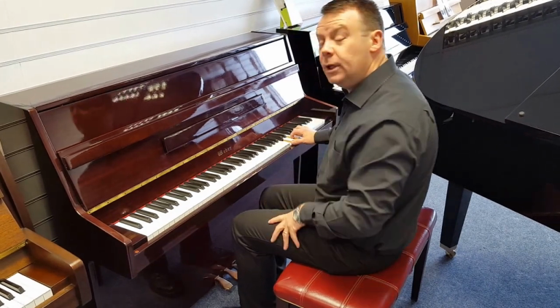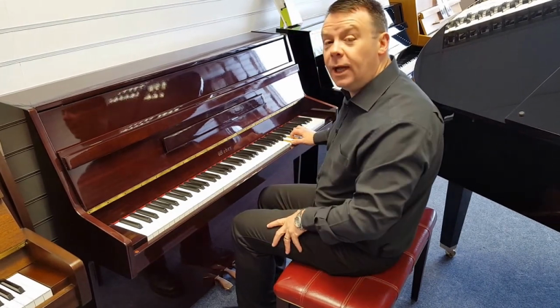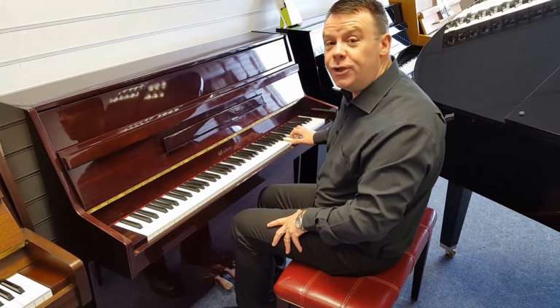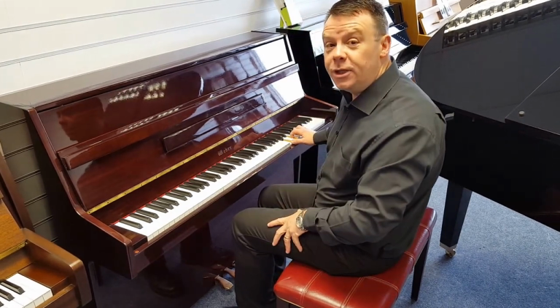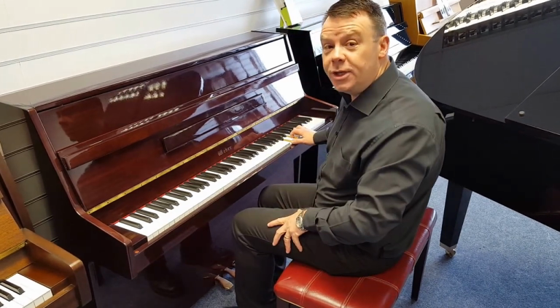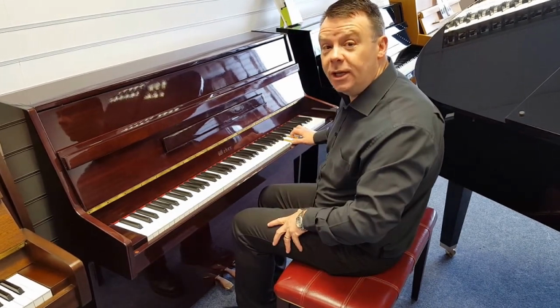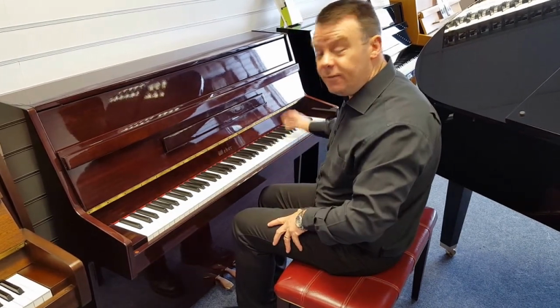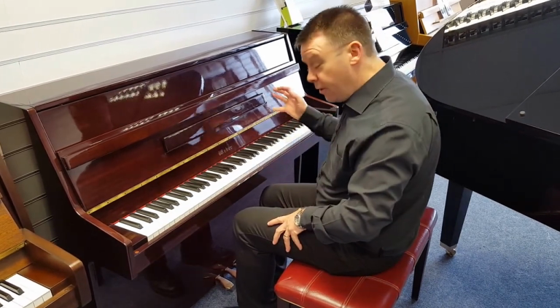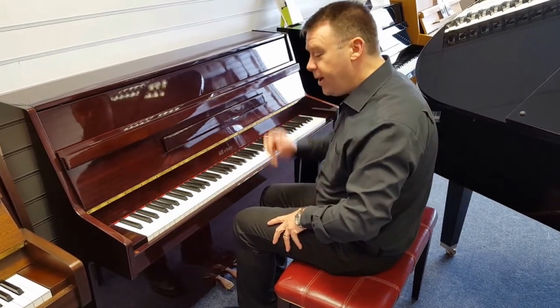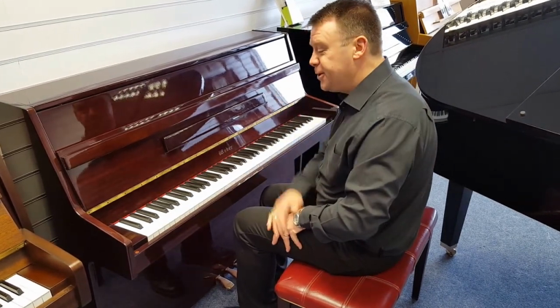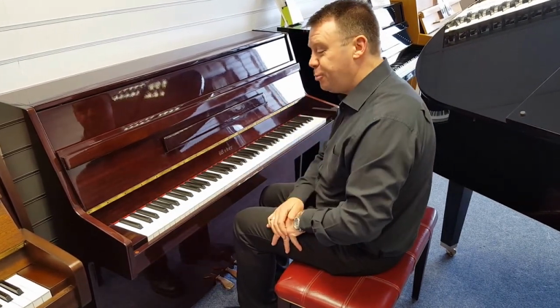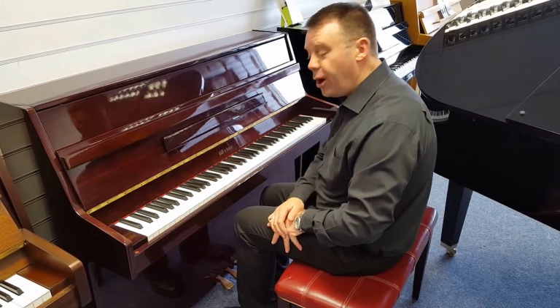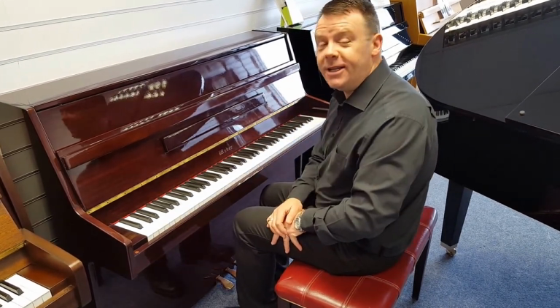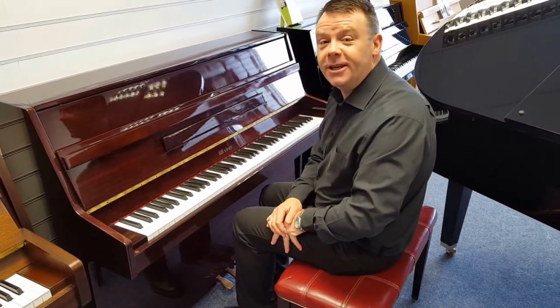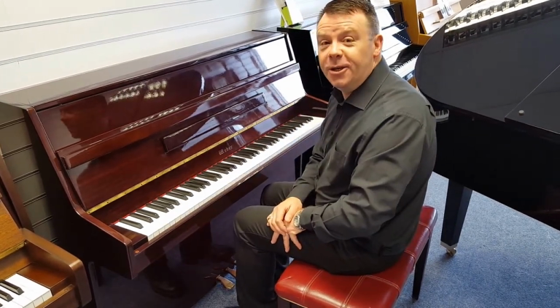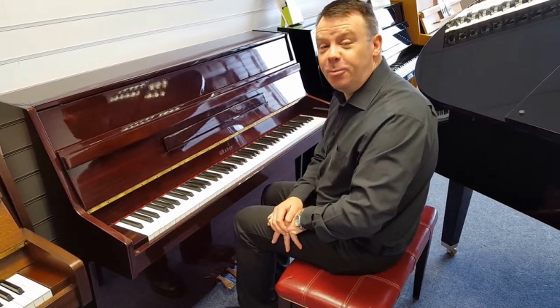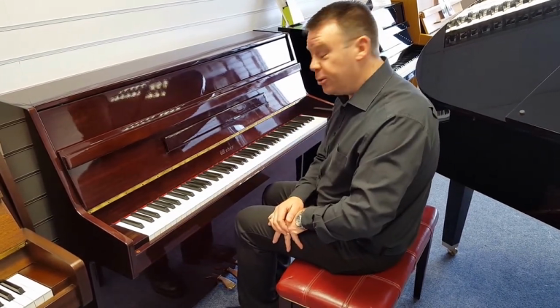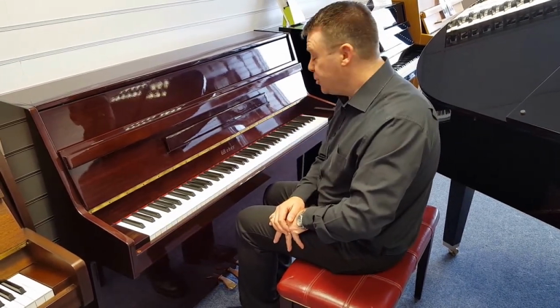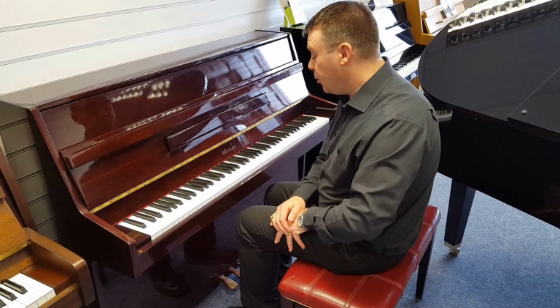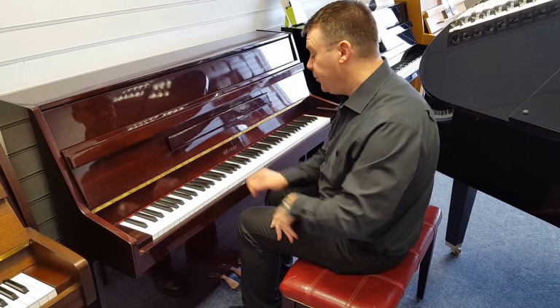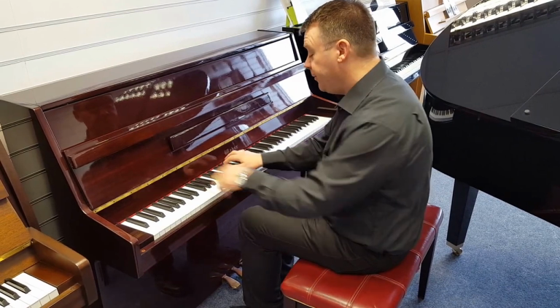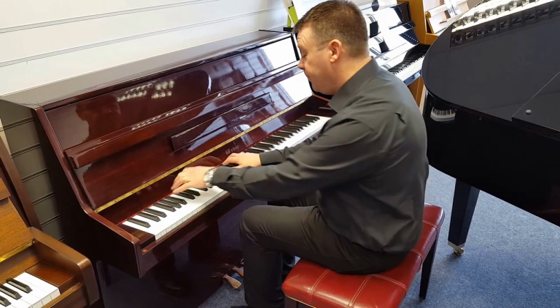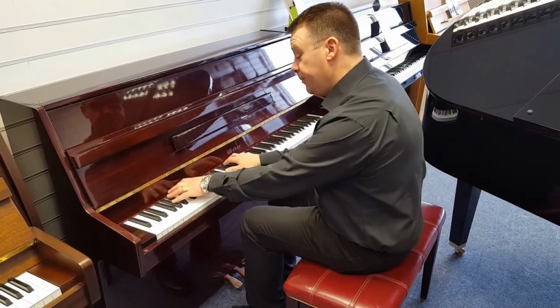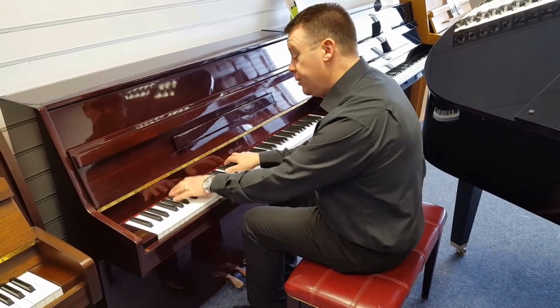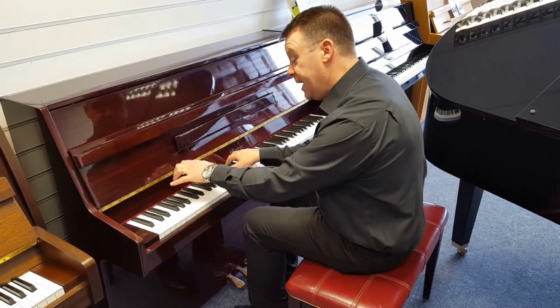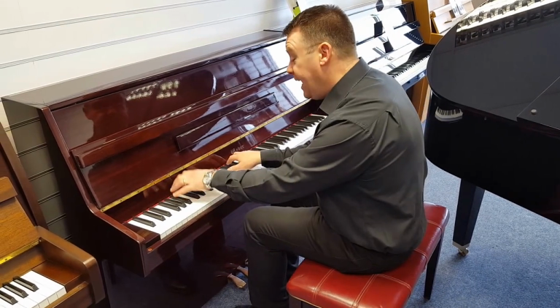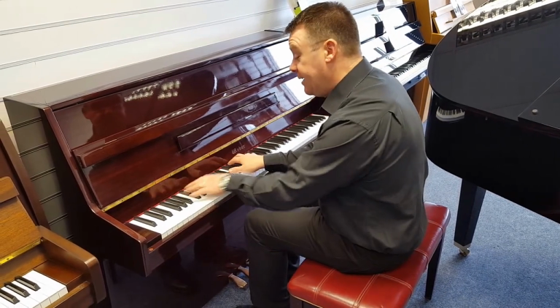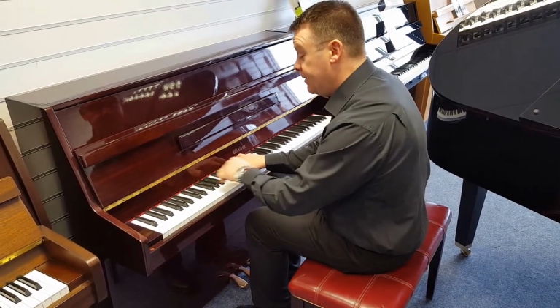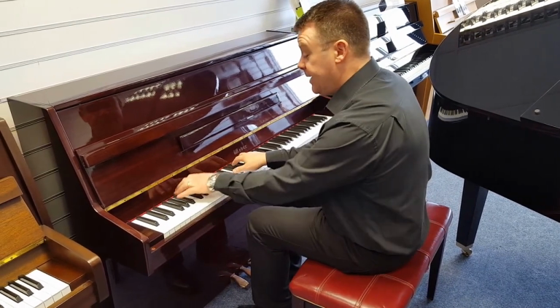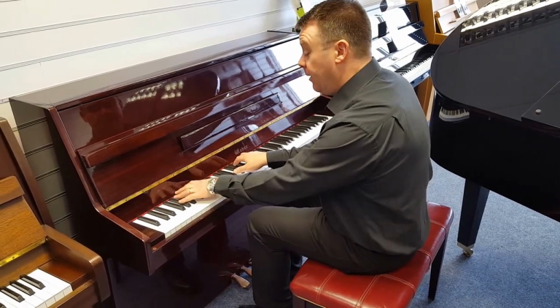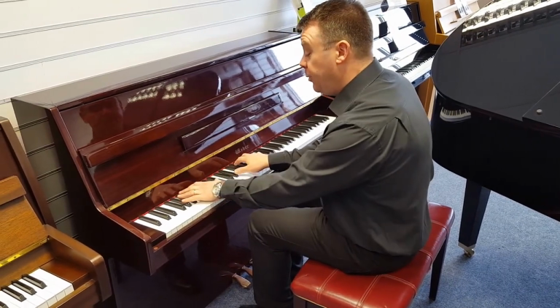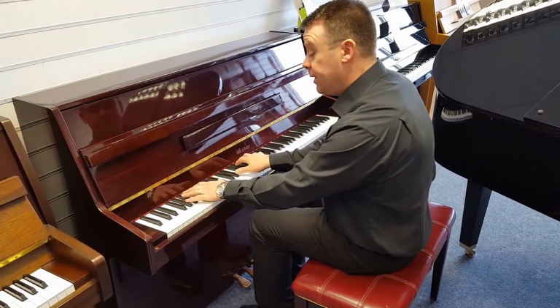As you can see, very nice, bright, modern tone, suiting any style of music.